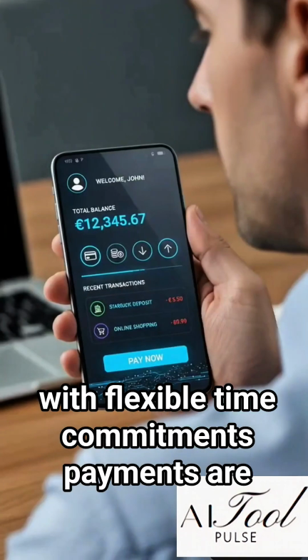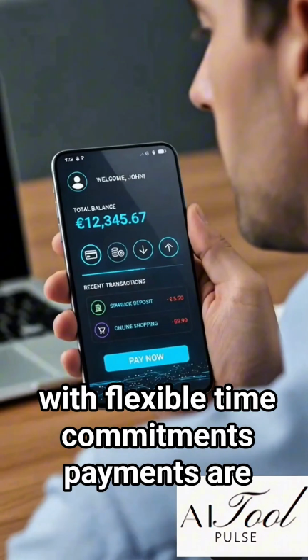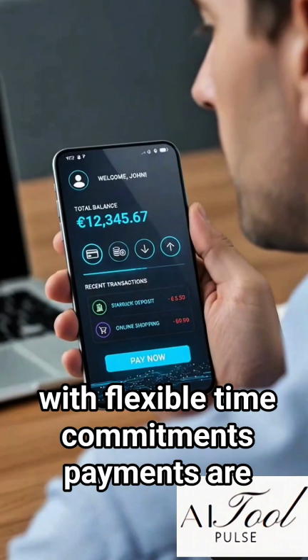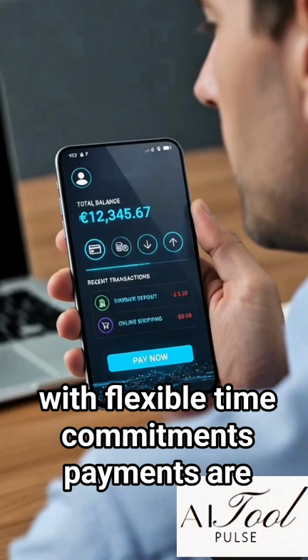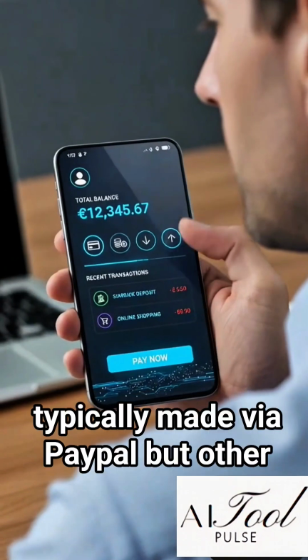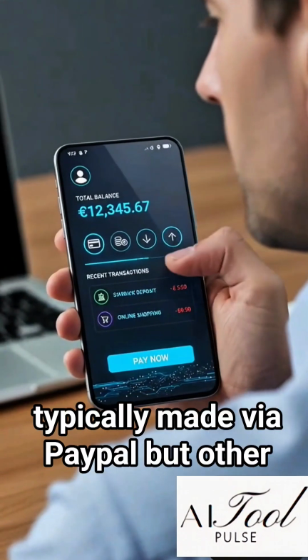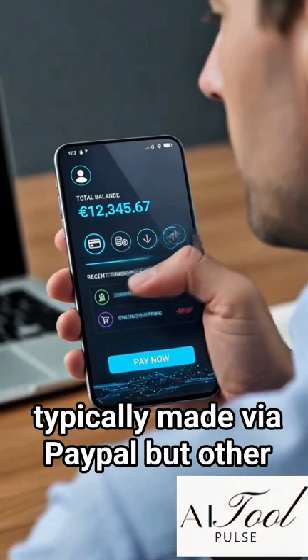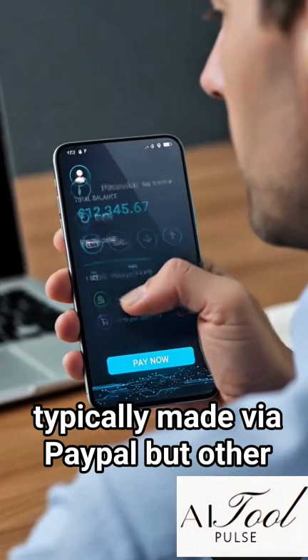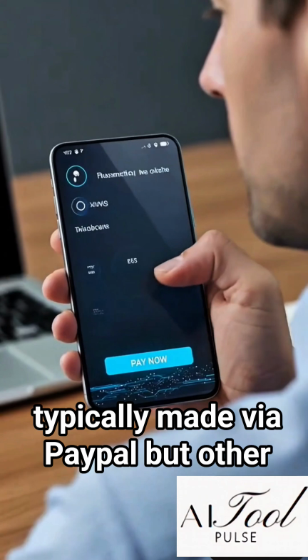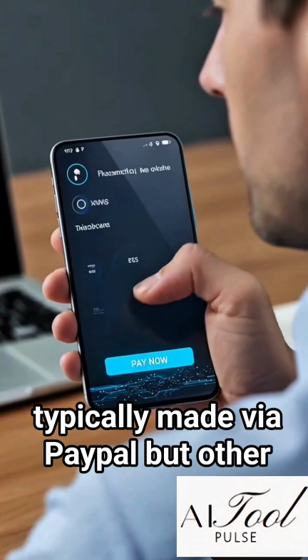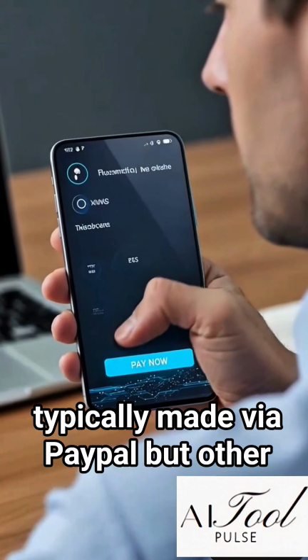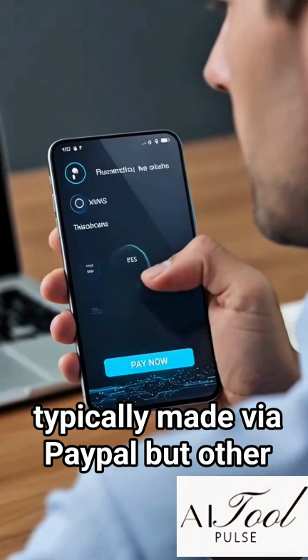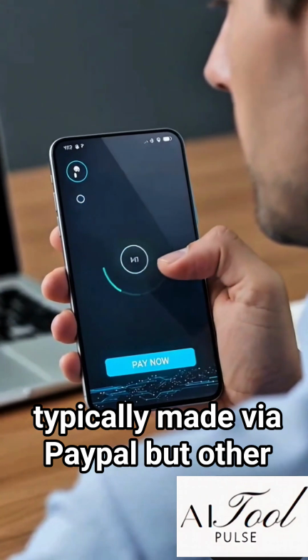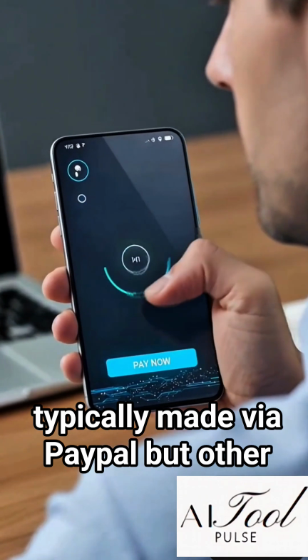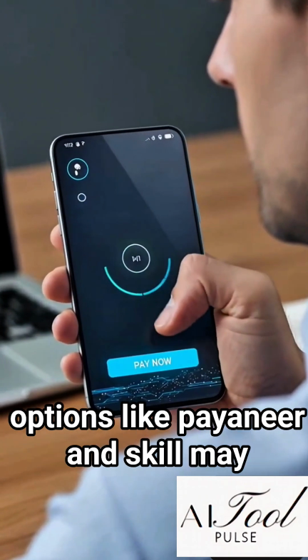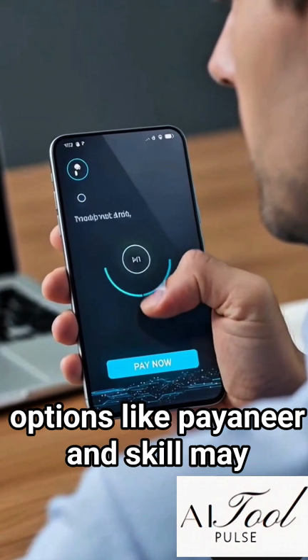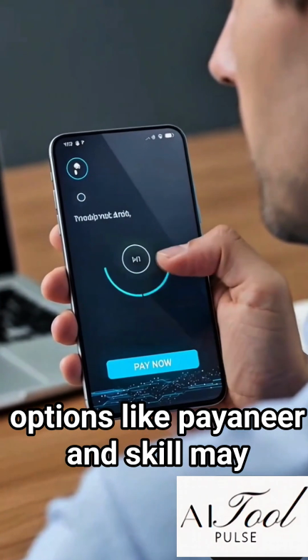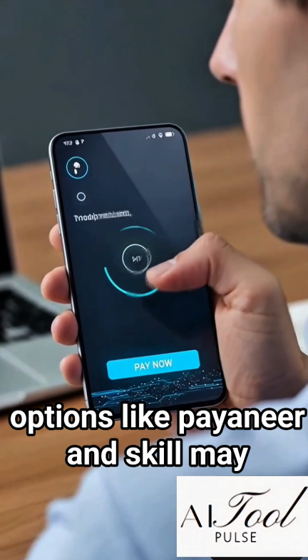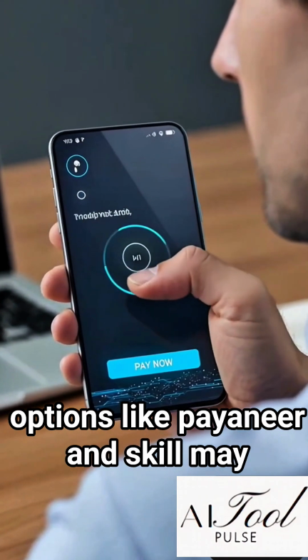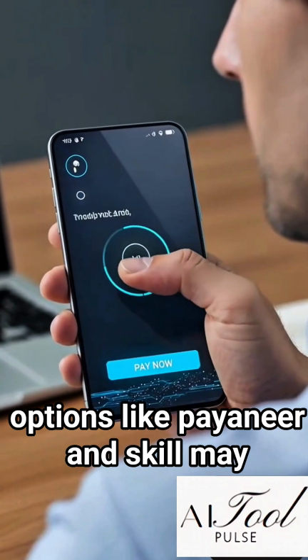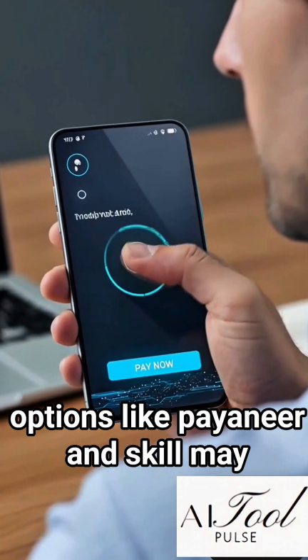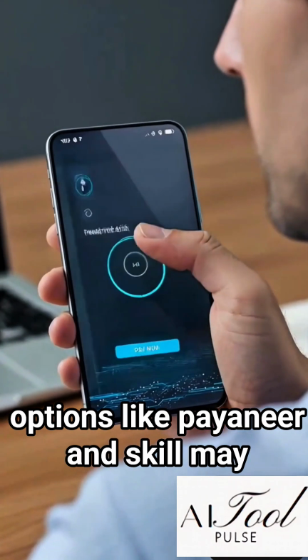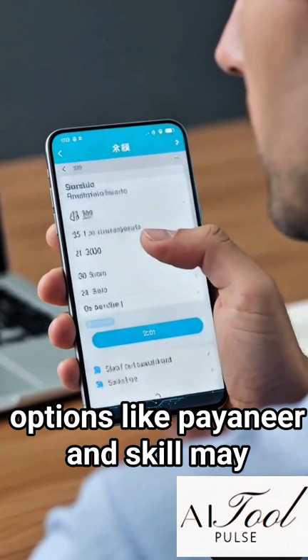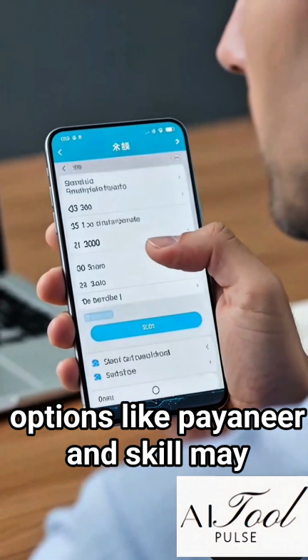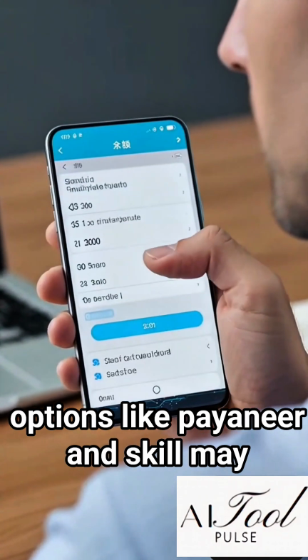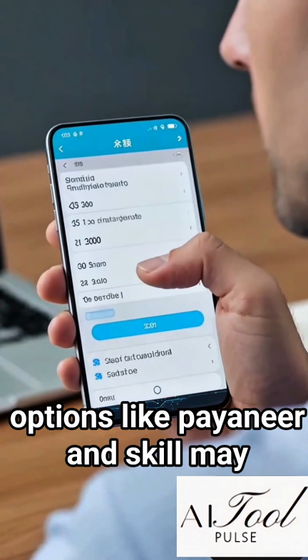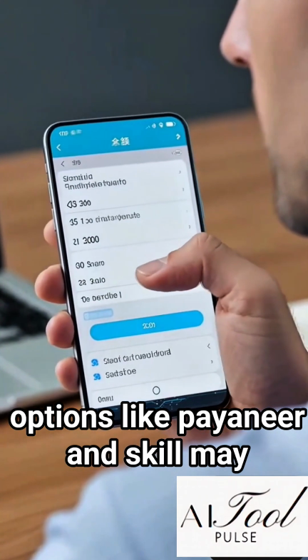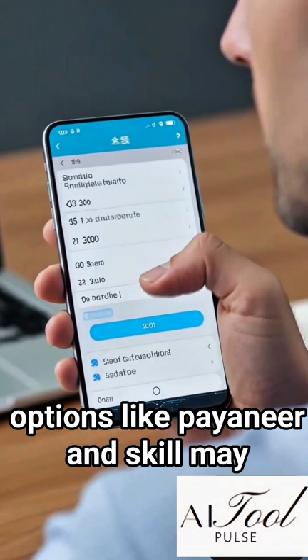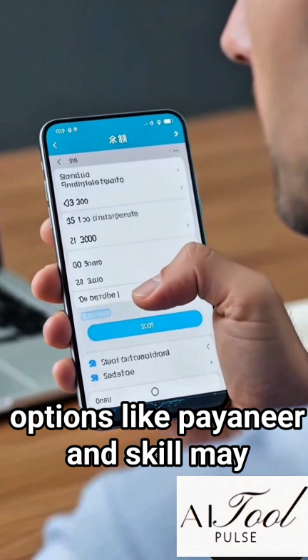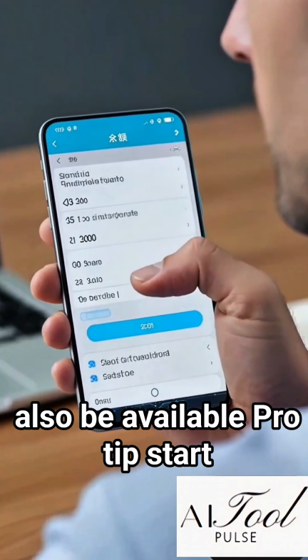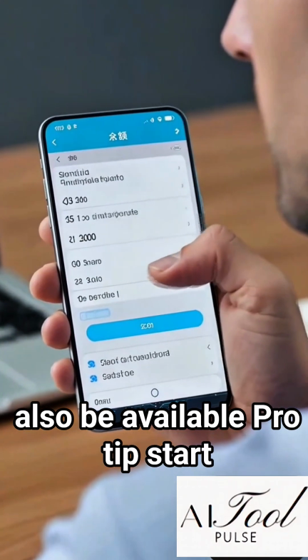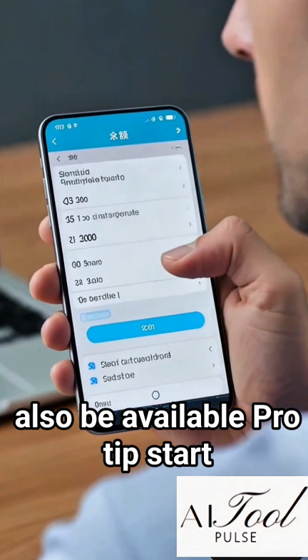Payments are typically made via PayPal, but other options like Payoneer, Ayrton, and Skrill may also be available.